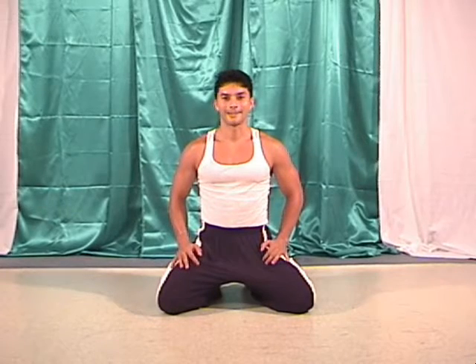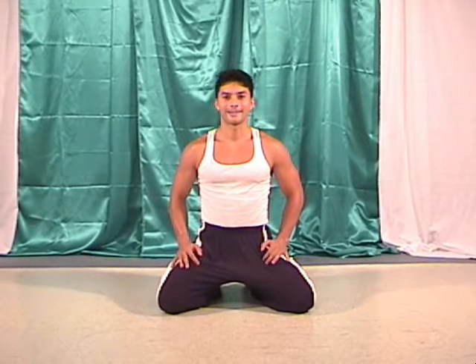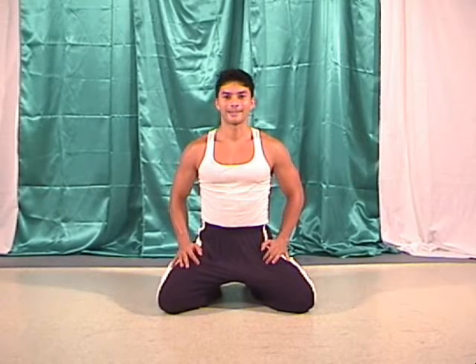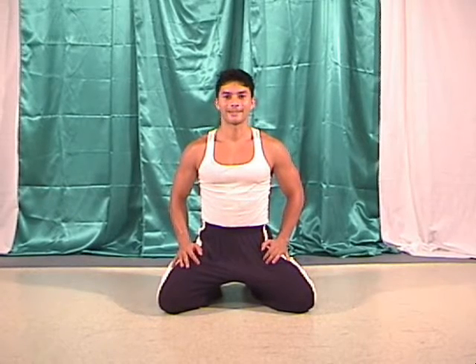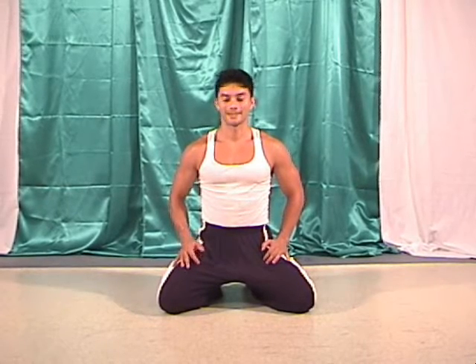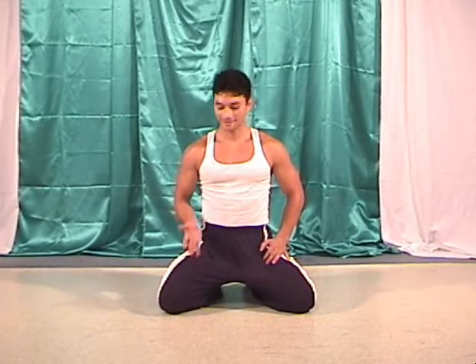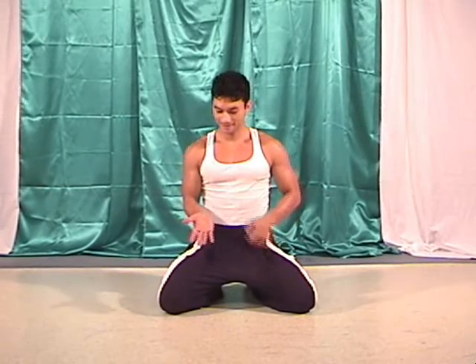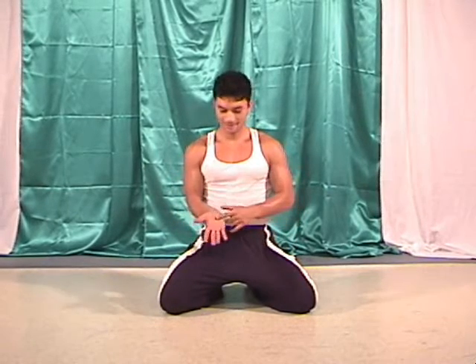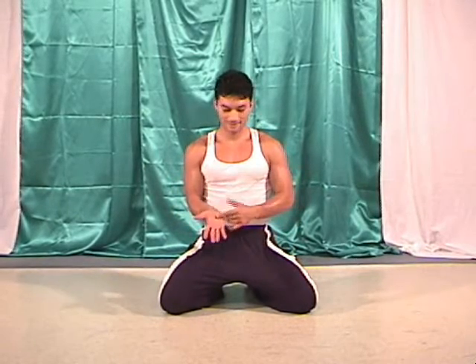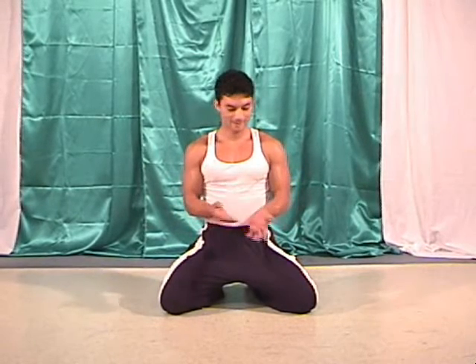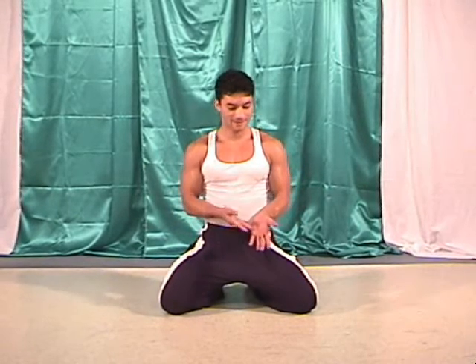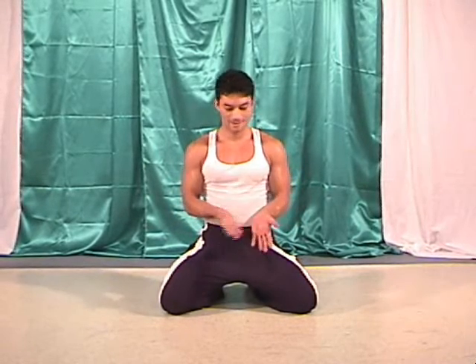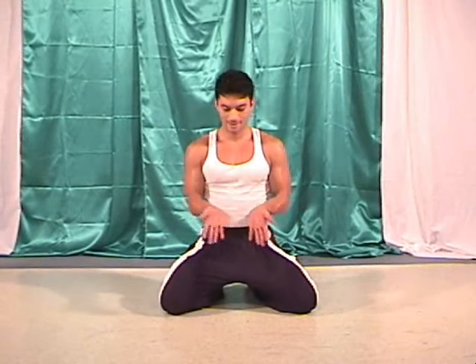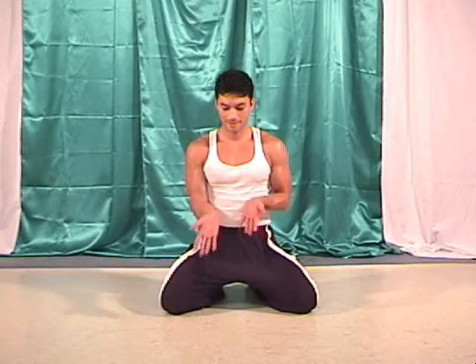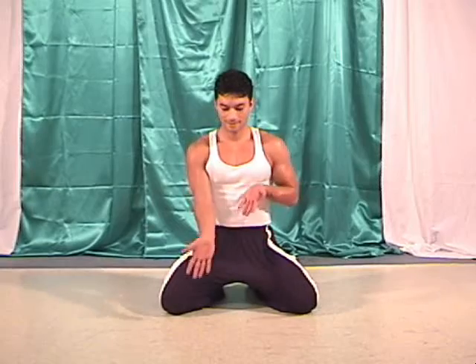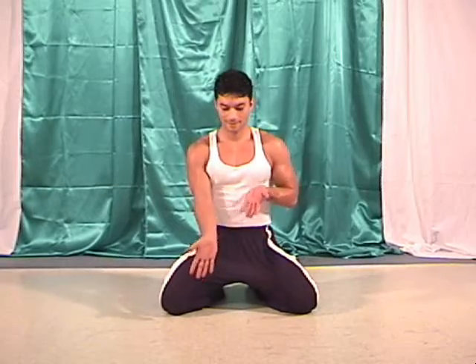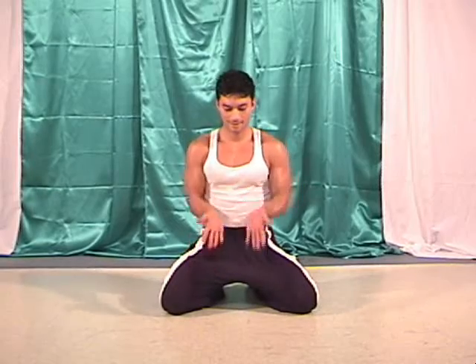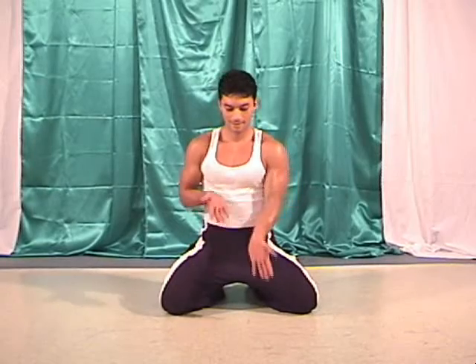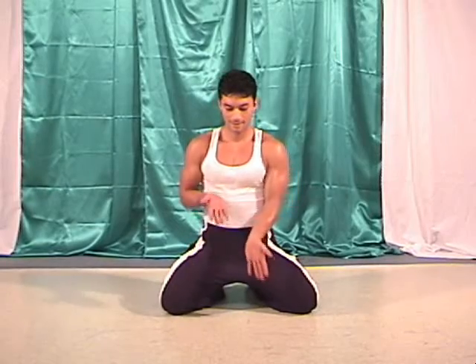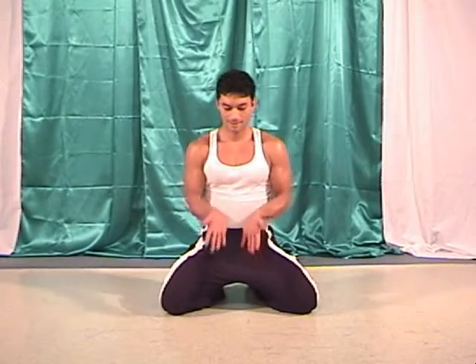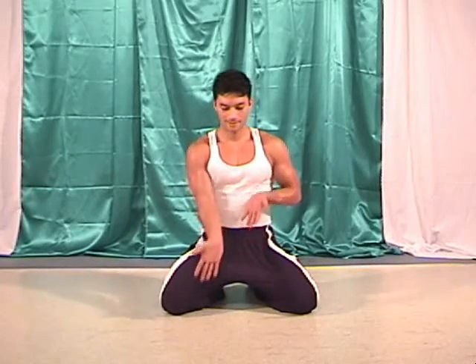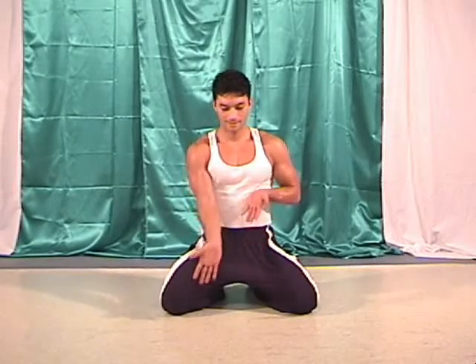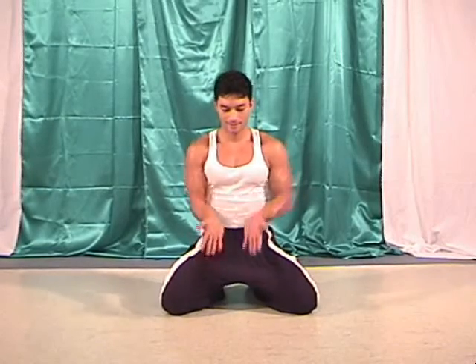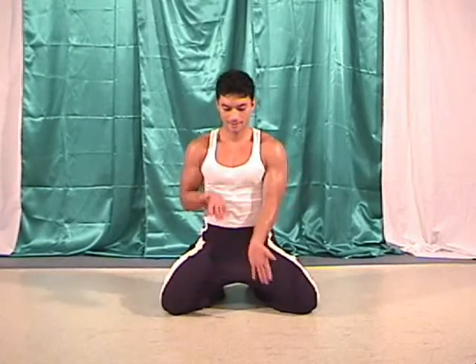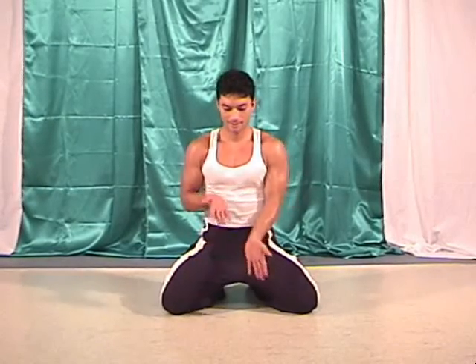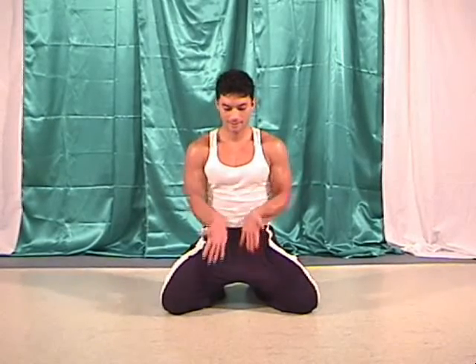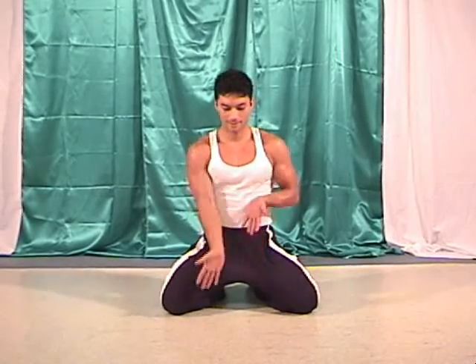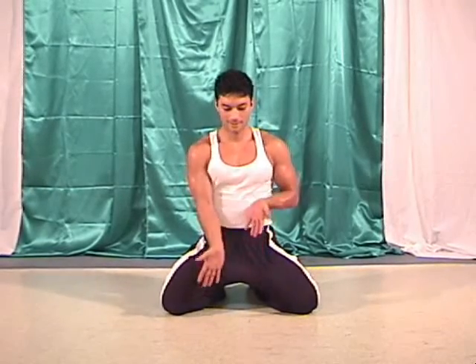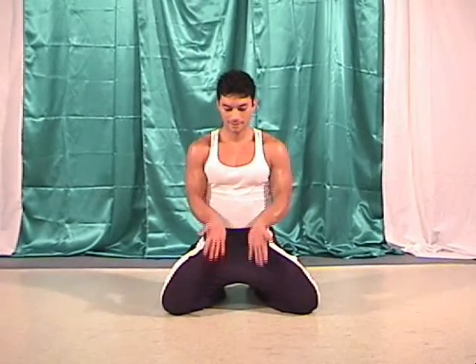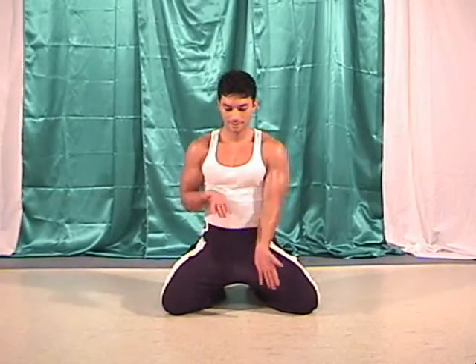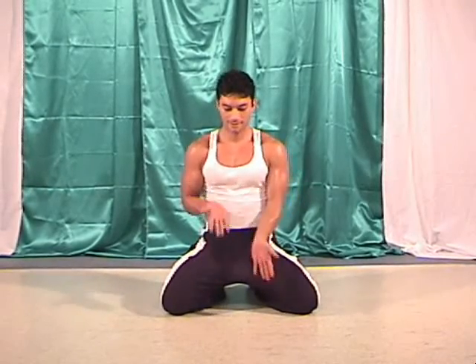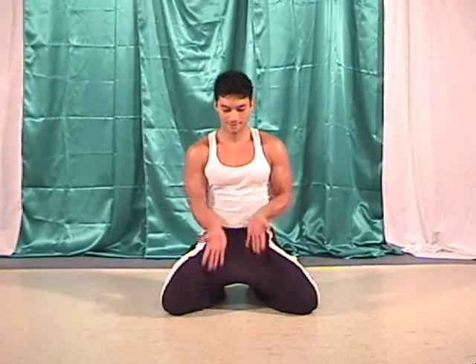In step 1, get in a kneeling position. Movement for the bug is created by the hands moving rapidly up and down.